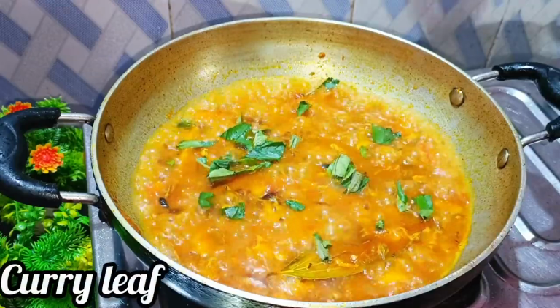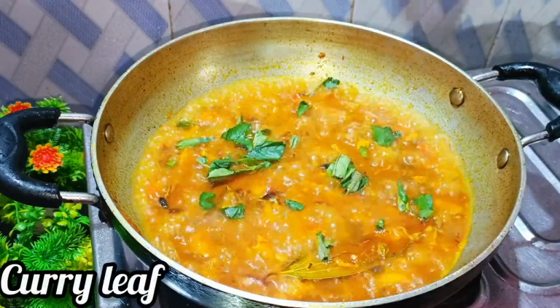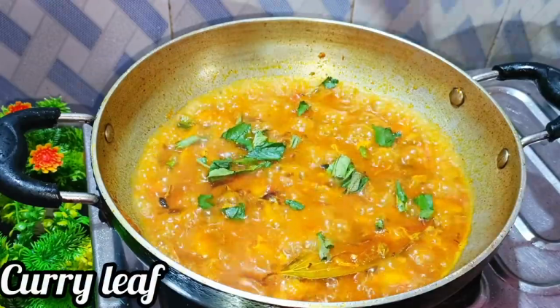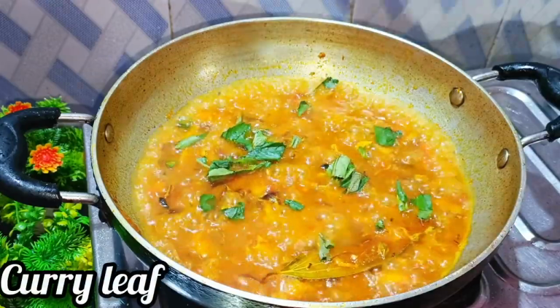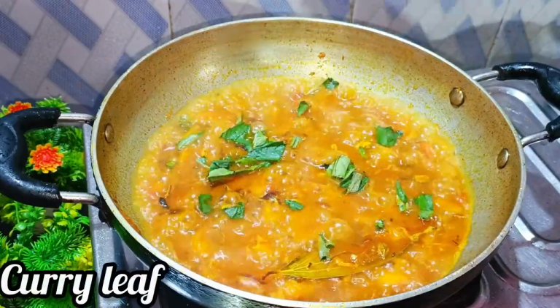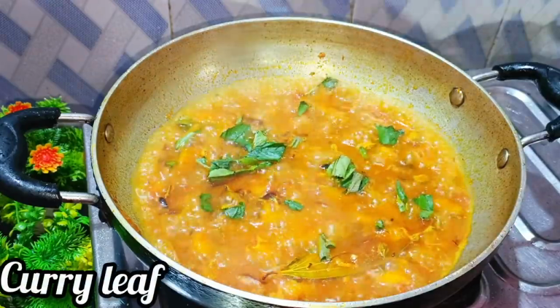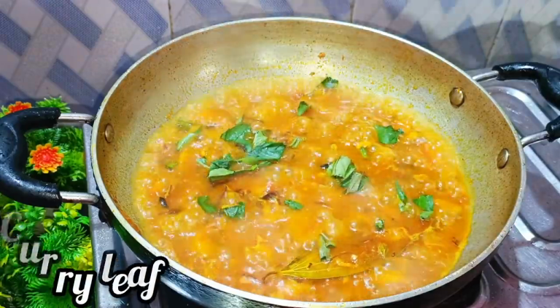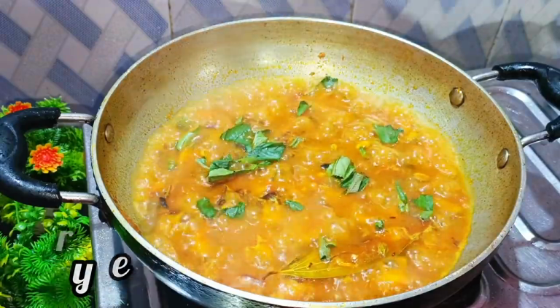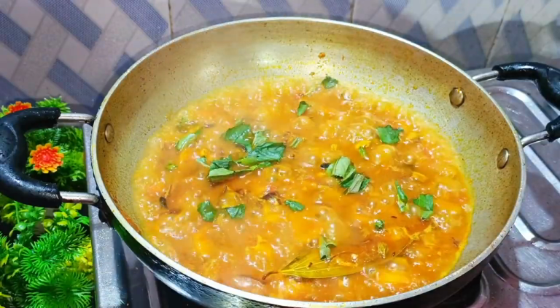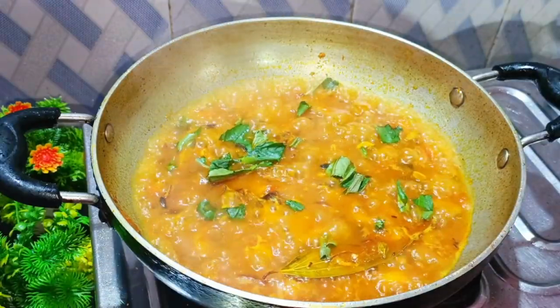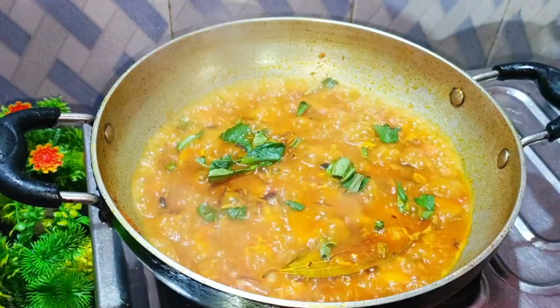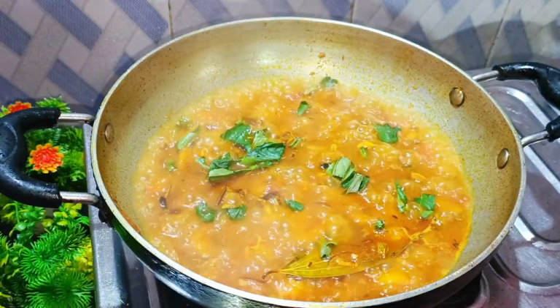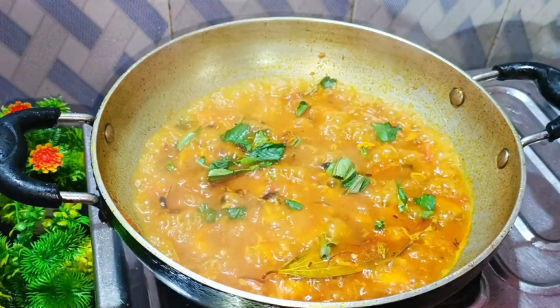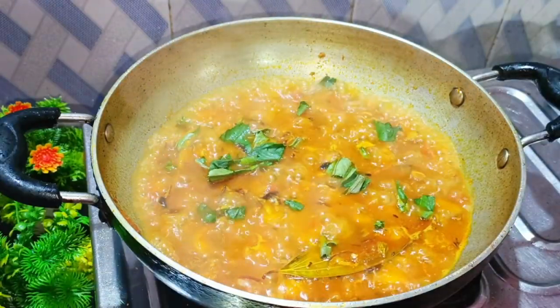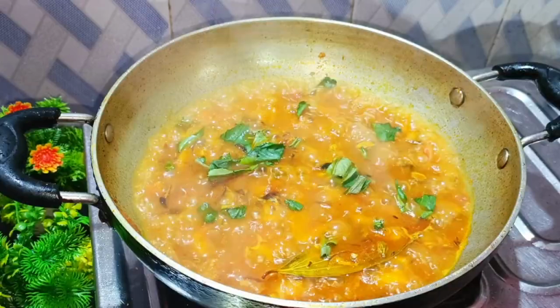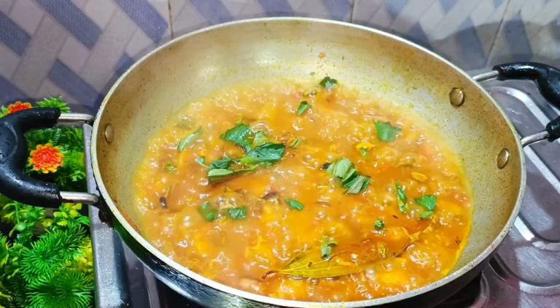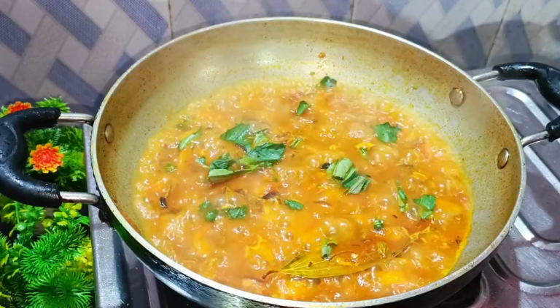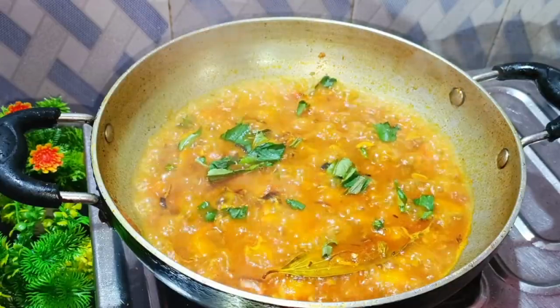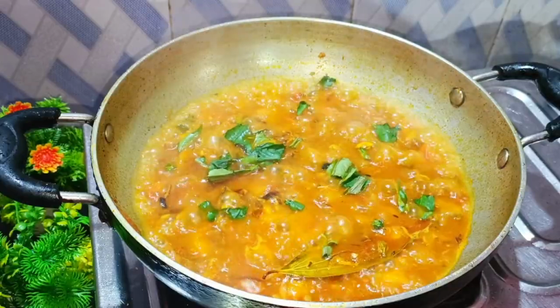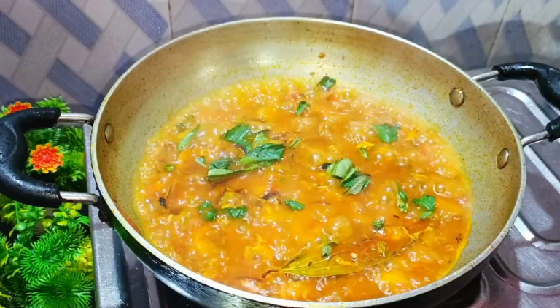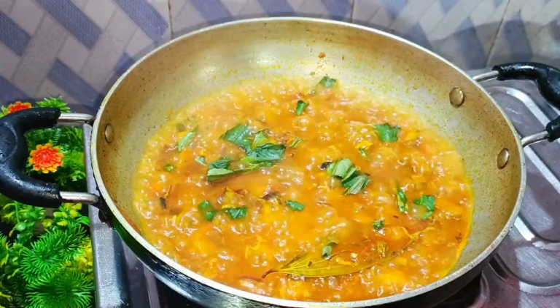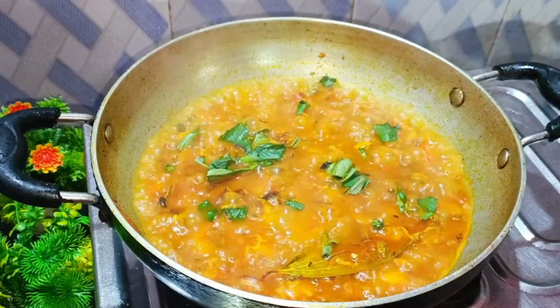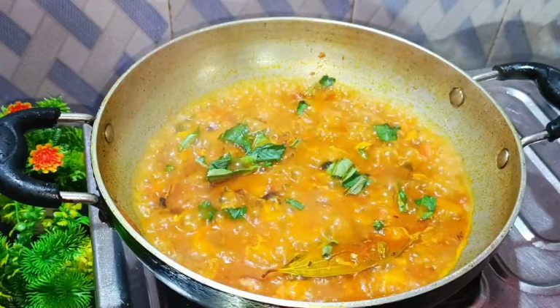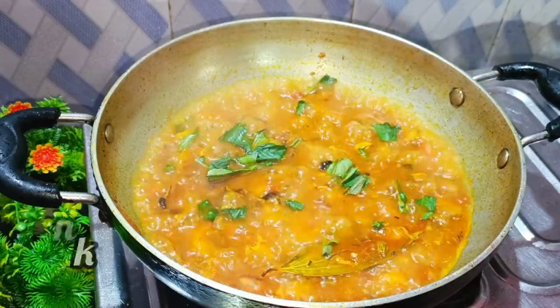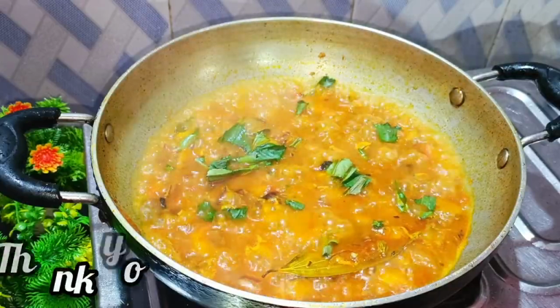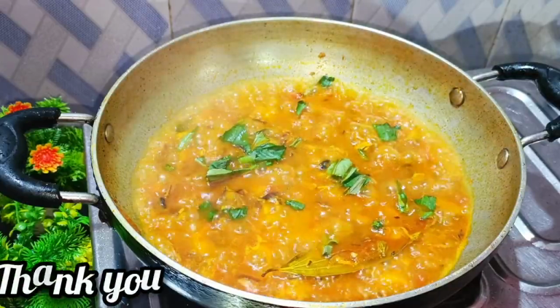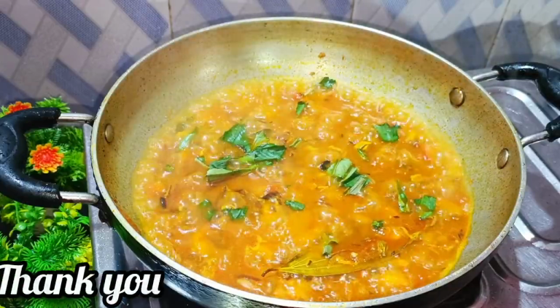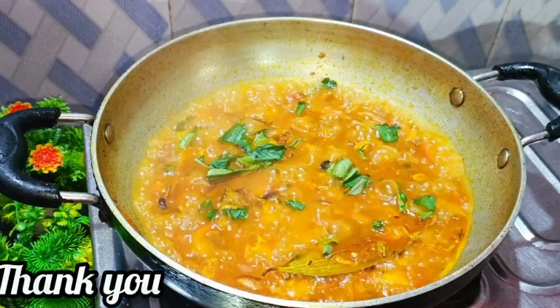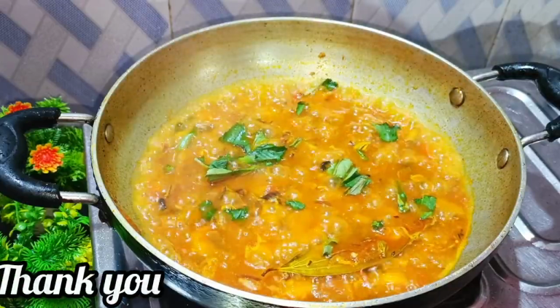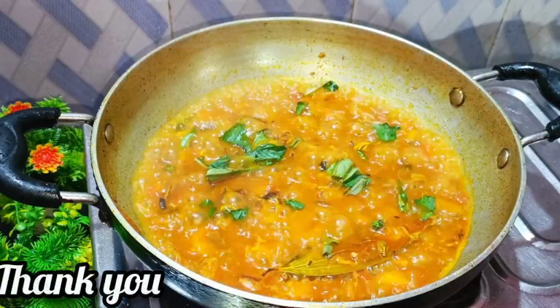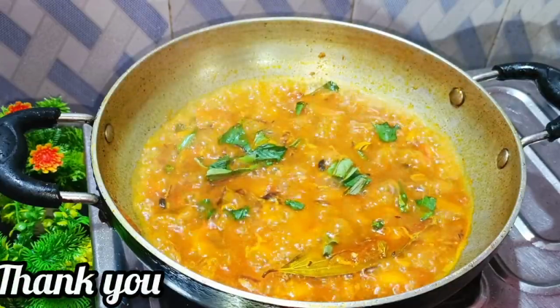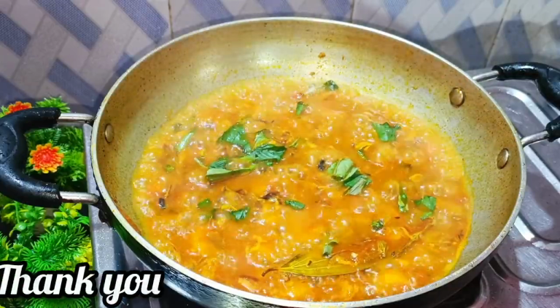I will try it in a bit. Let's try it in a bowl.